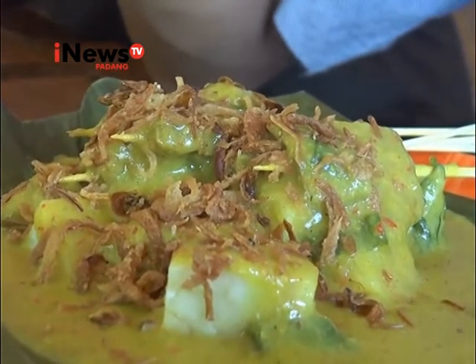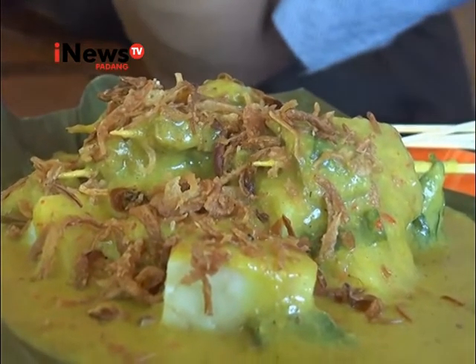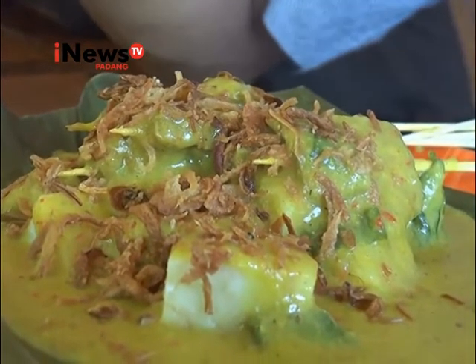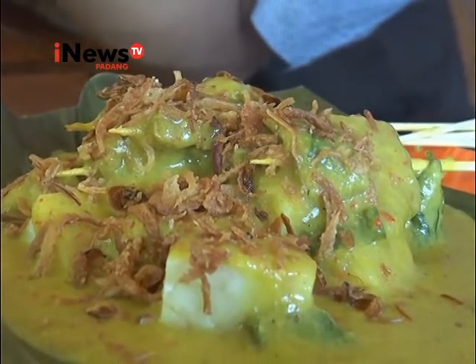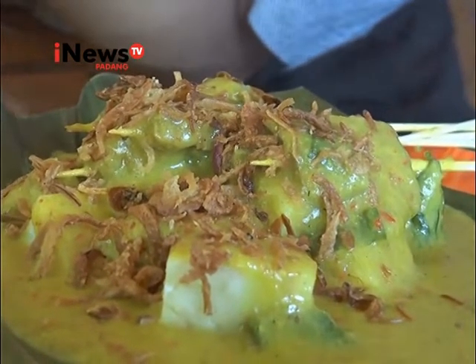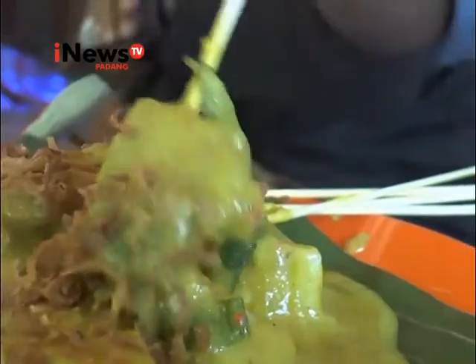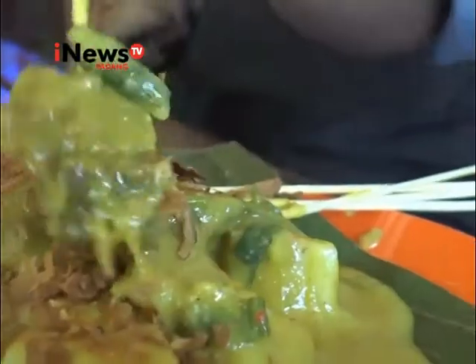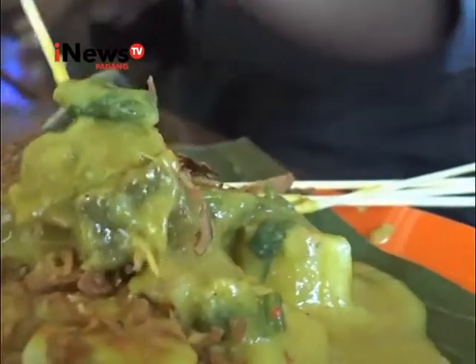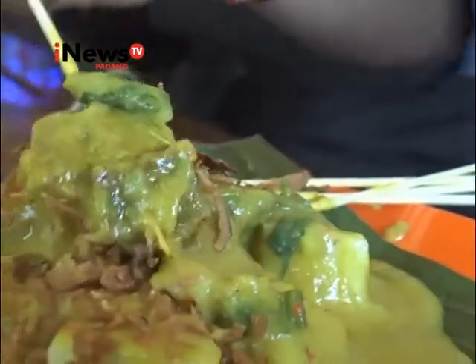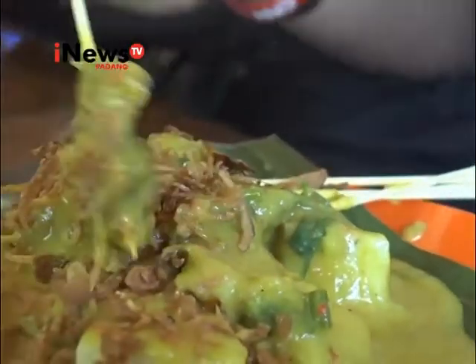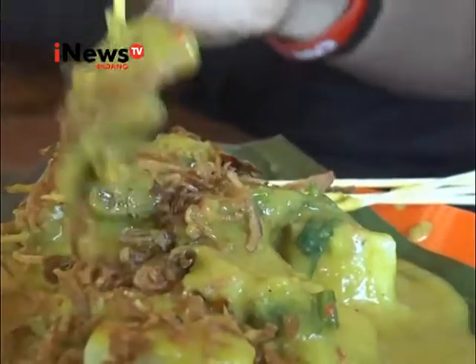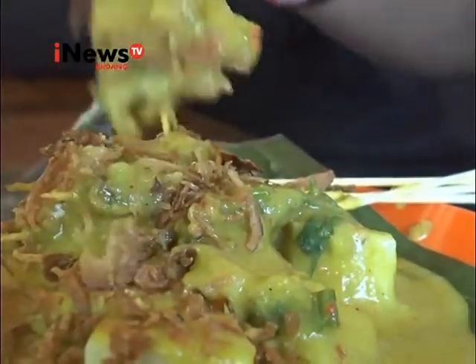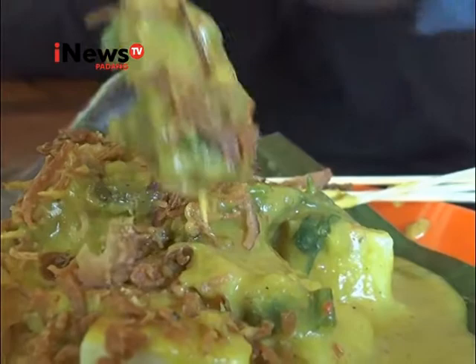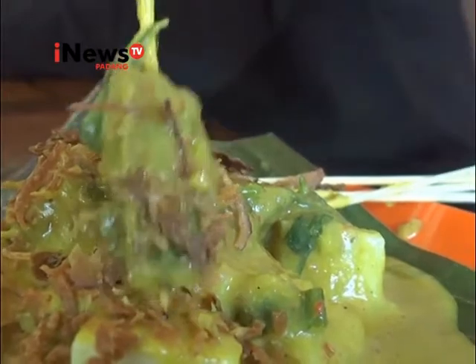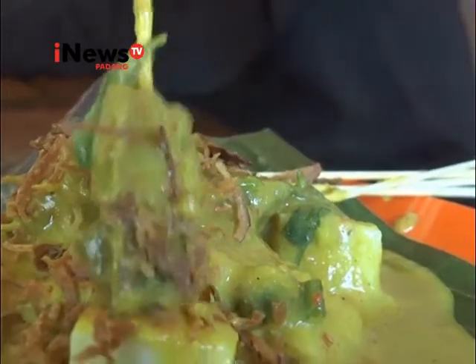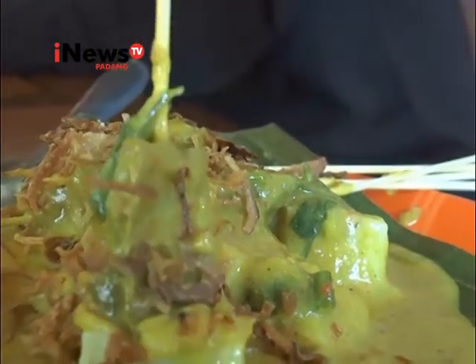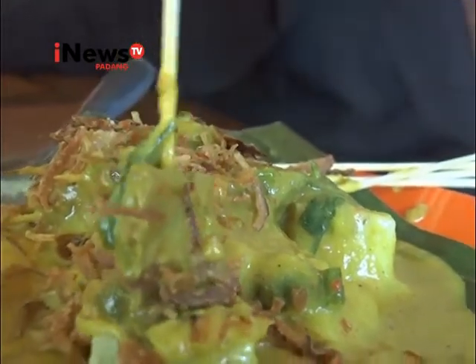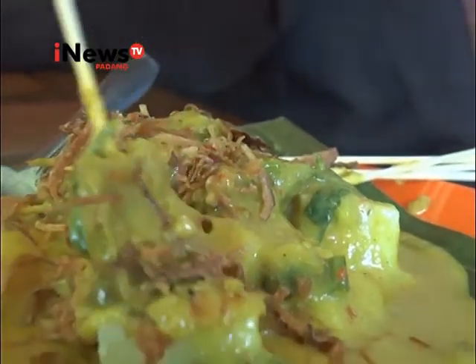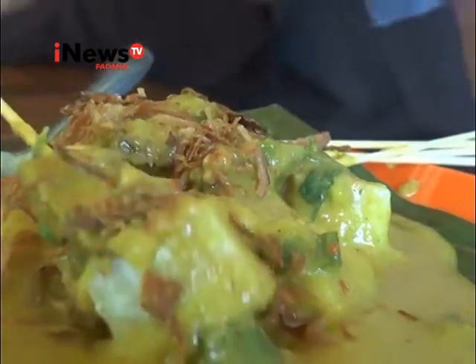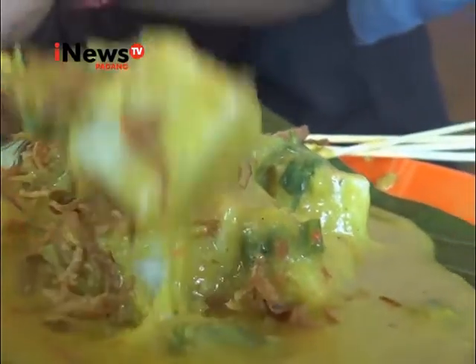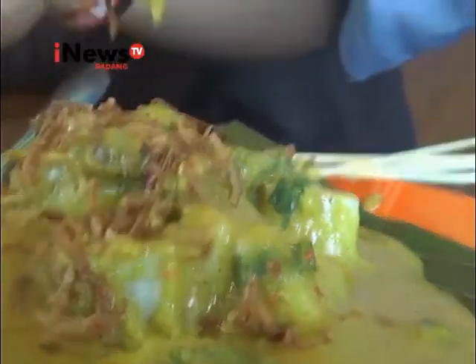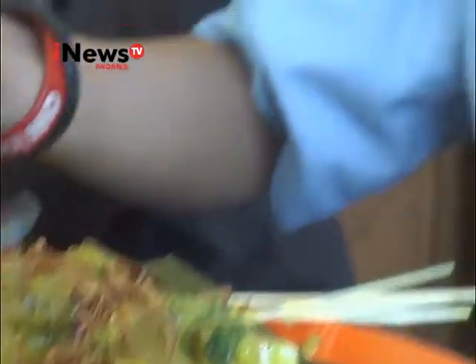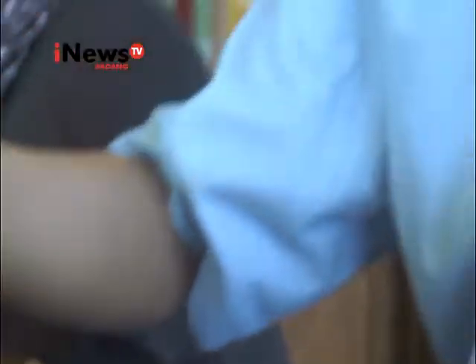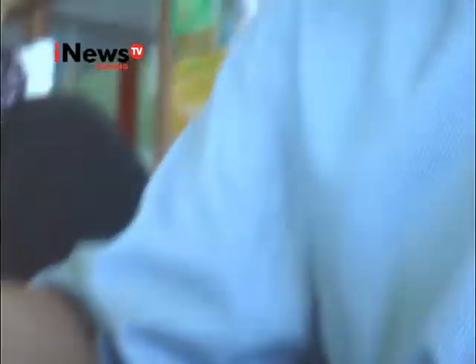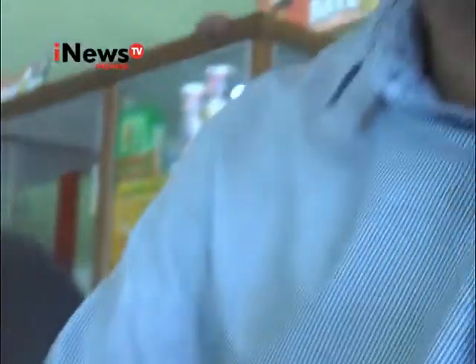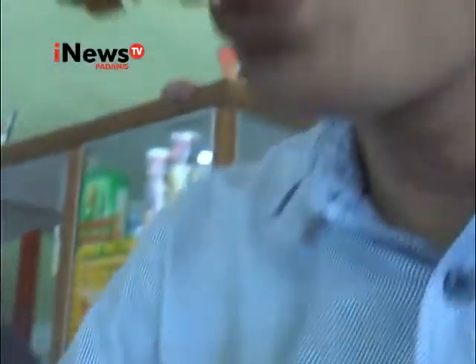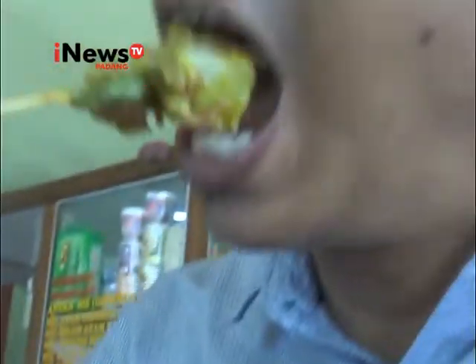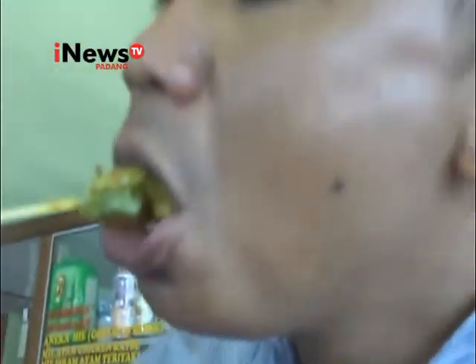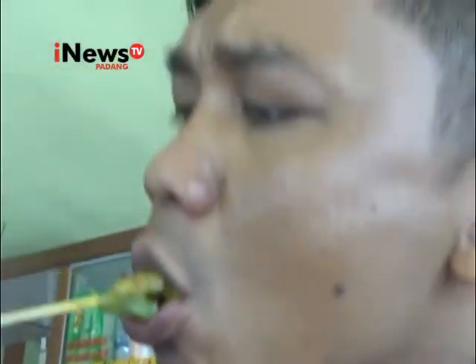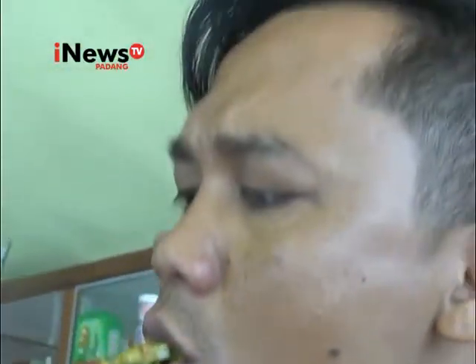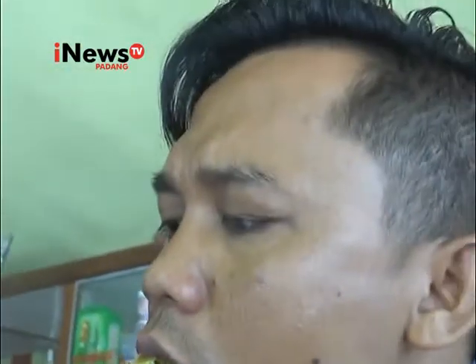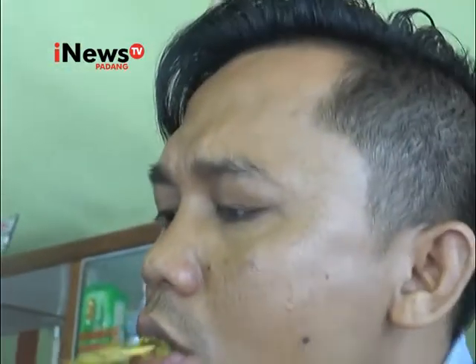Dengan merogoh kocek Rp18.000 per porsinya, sate kuah labu sudah bisa langsung disantap bersama keluarga.